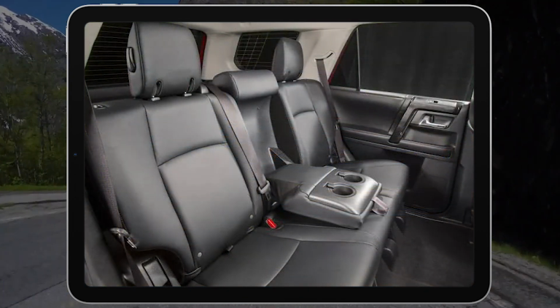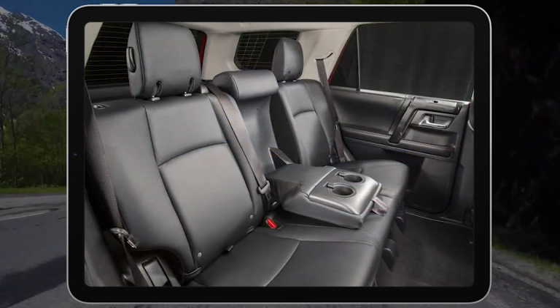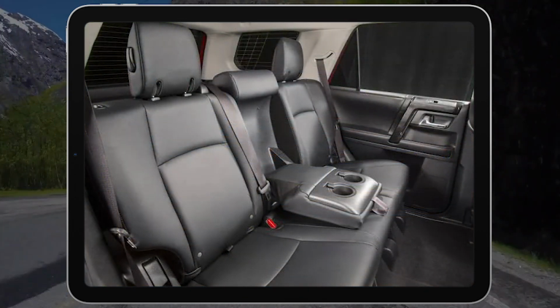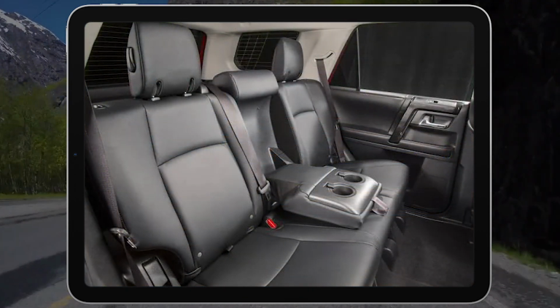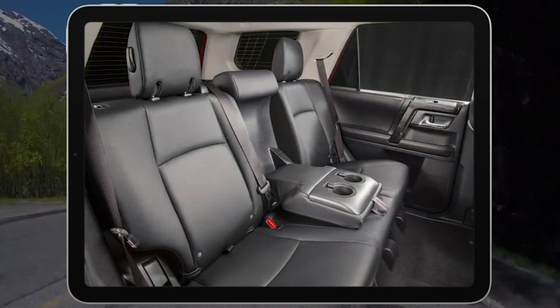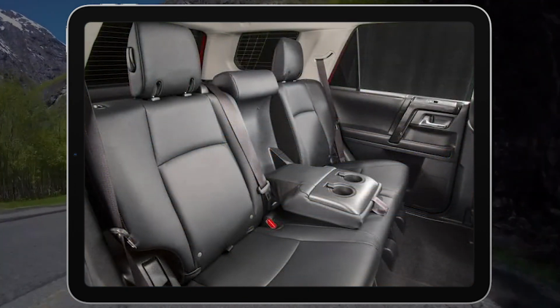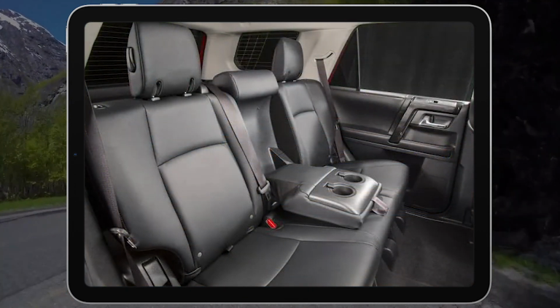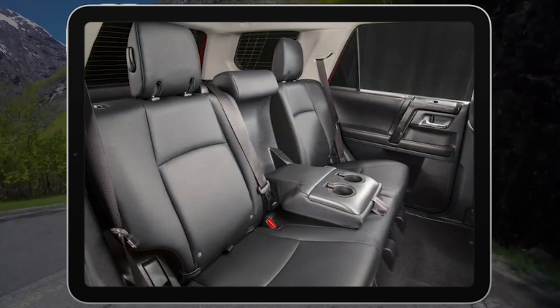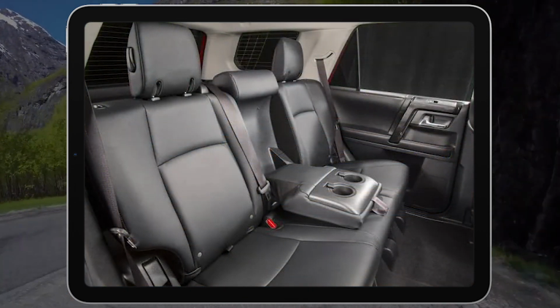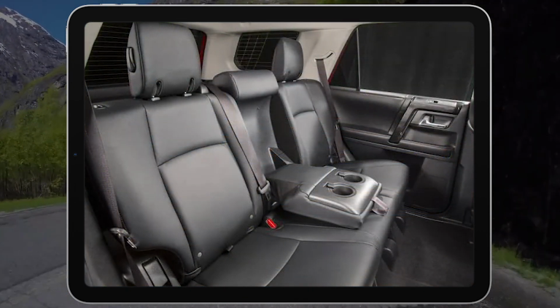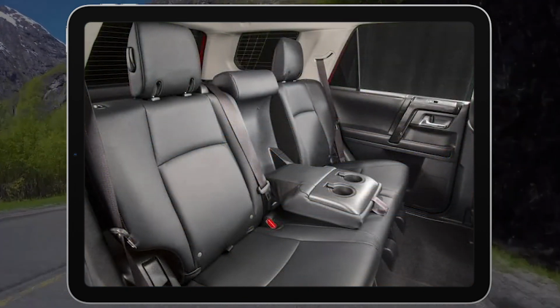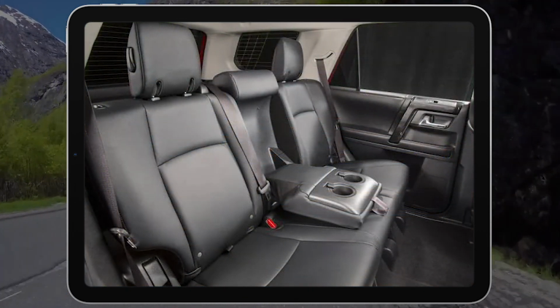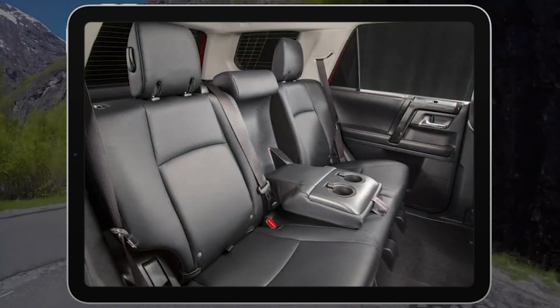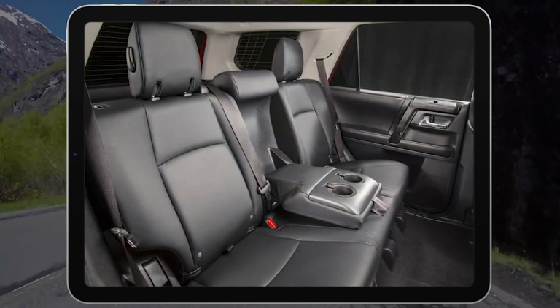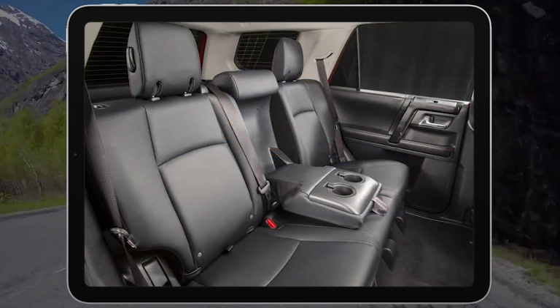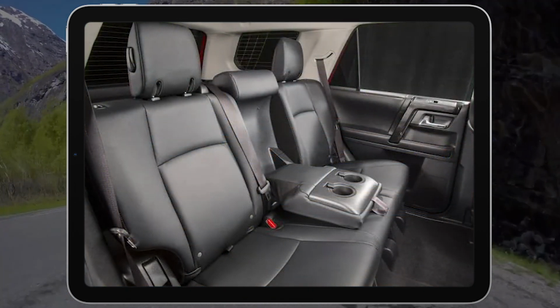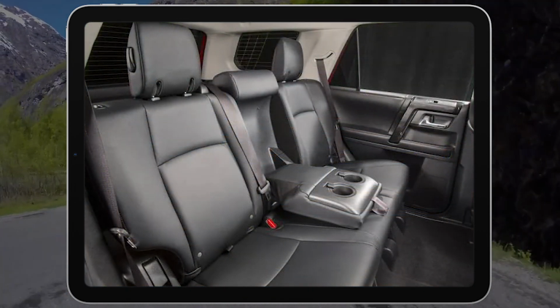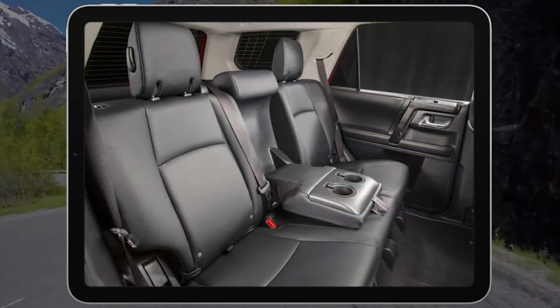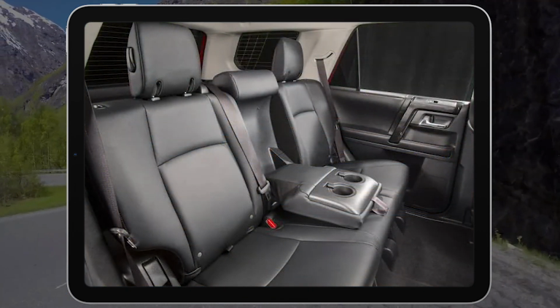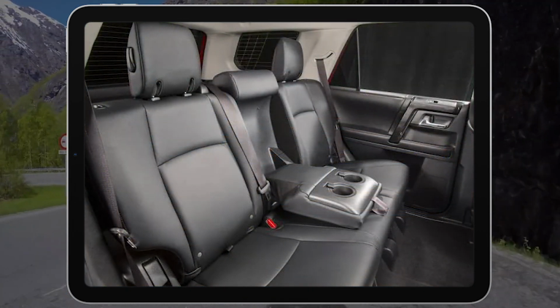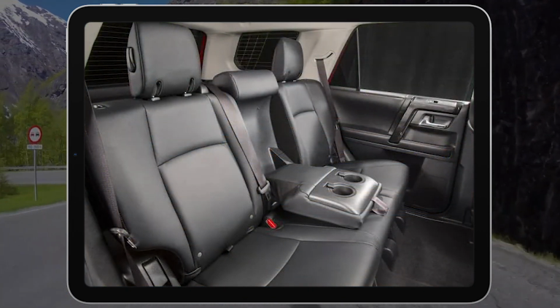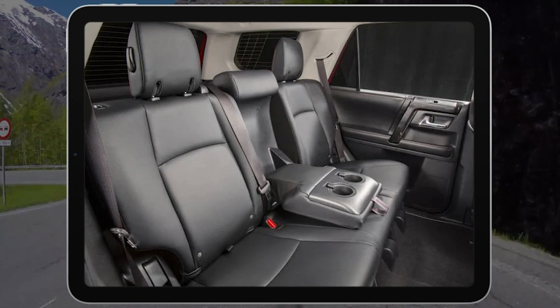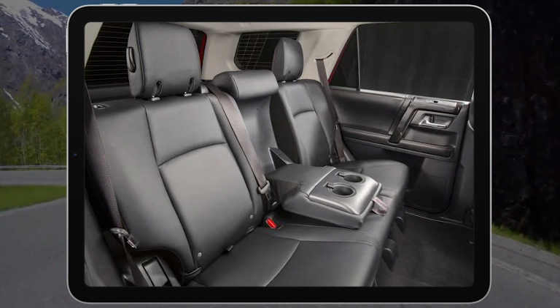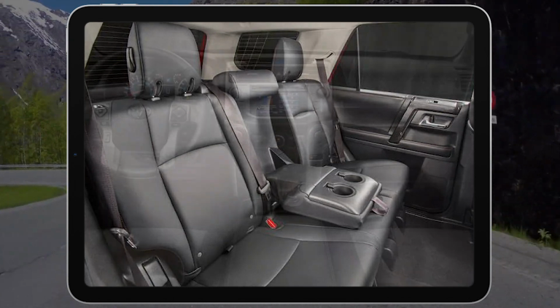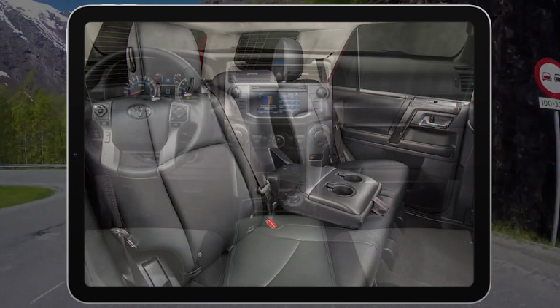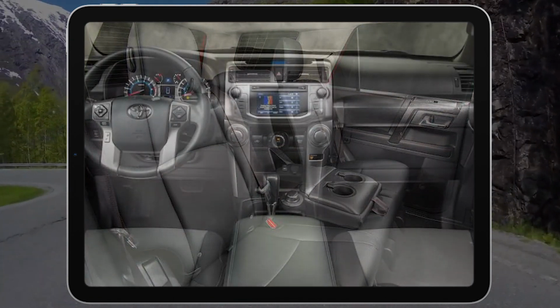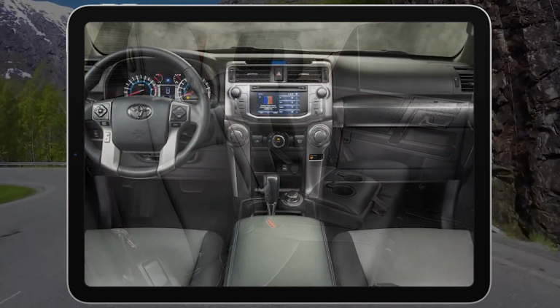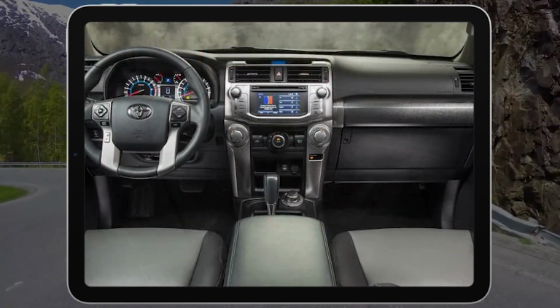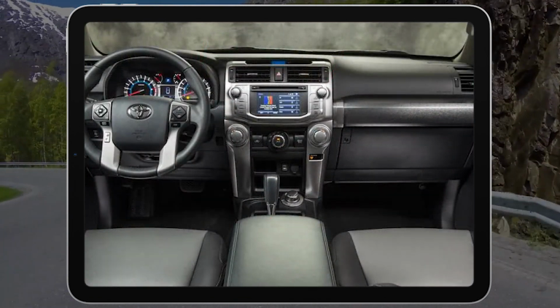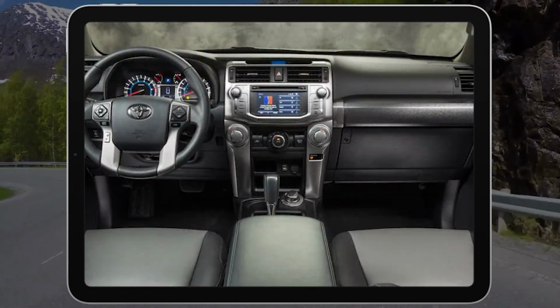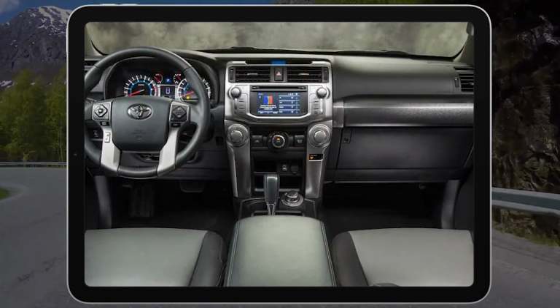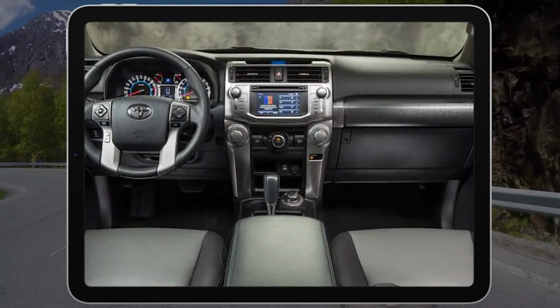Which one should you get? Read our test team's expert rating on the 4Runner to help you decide.